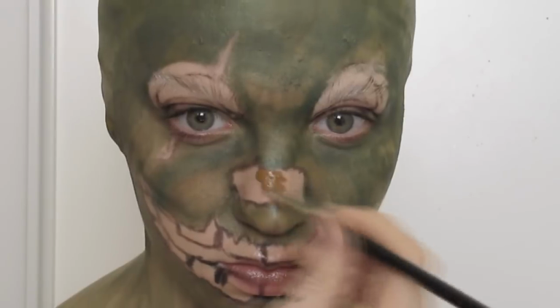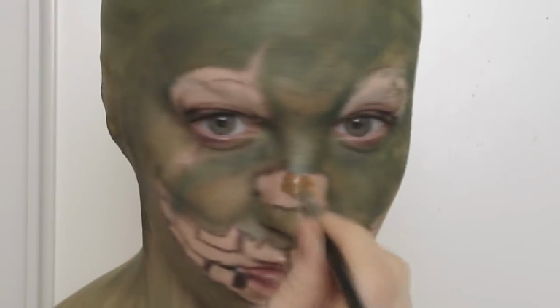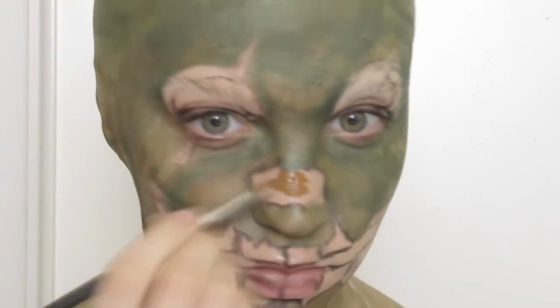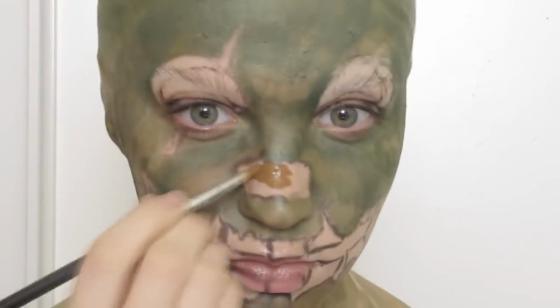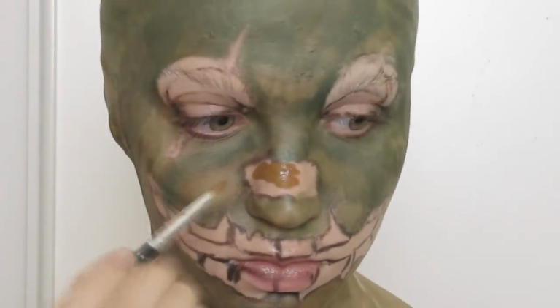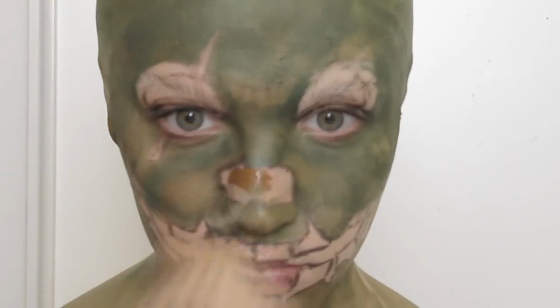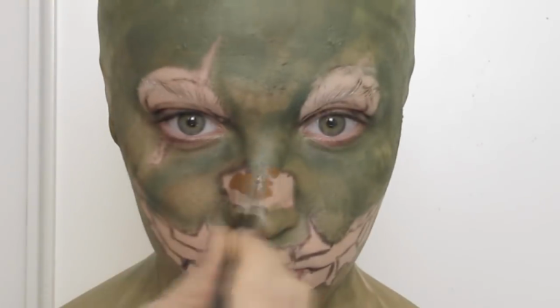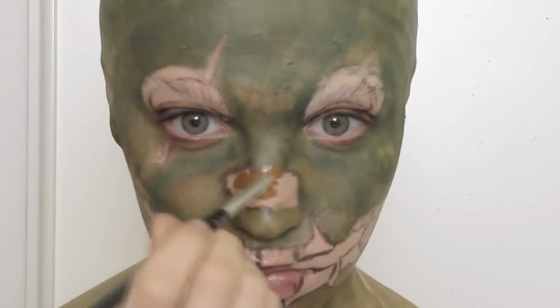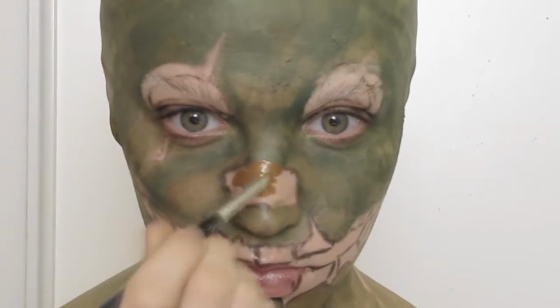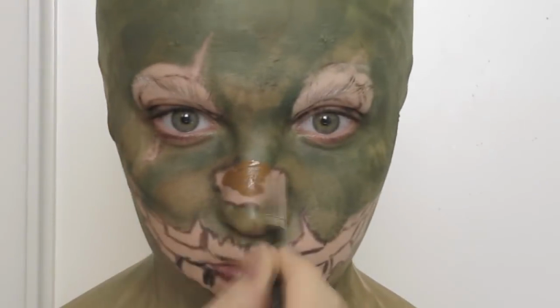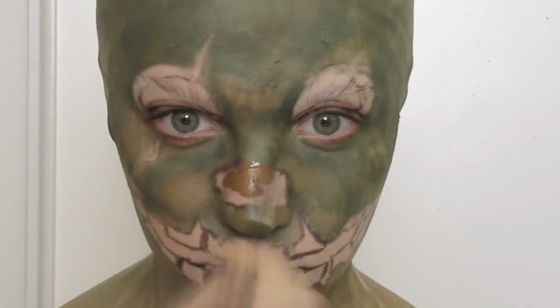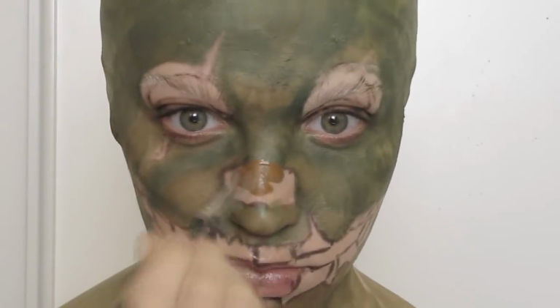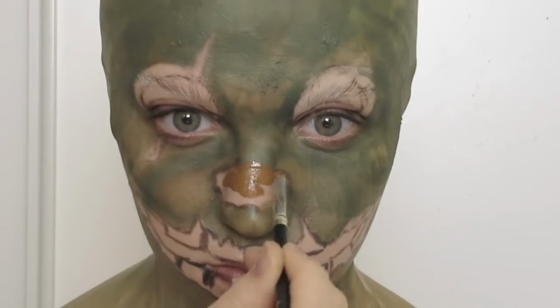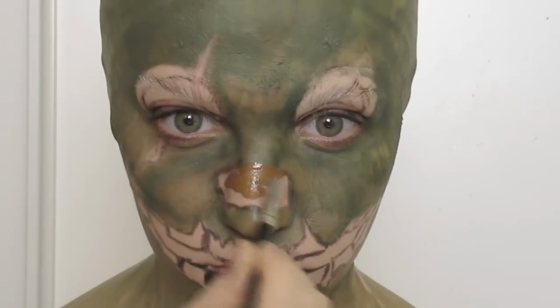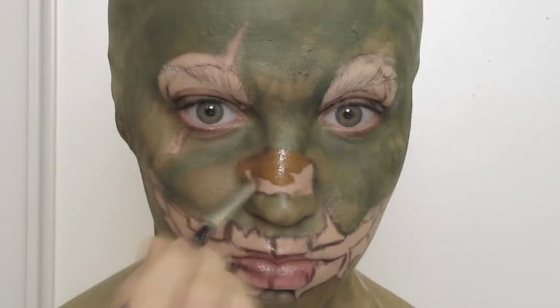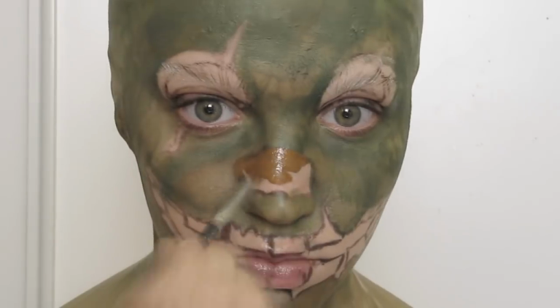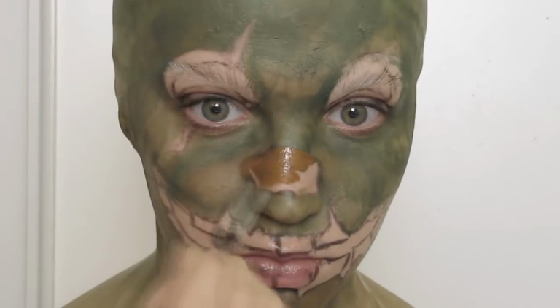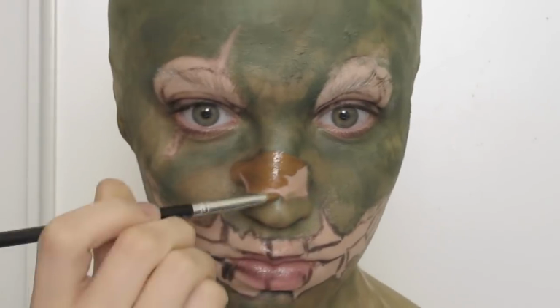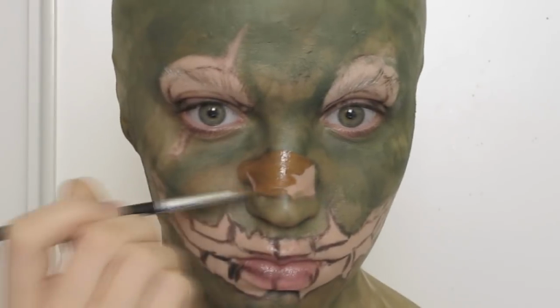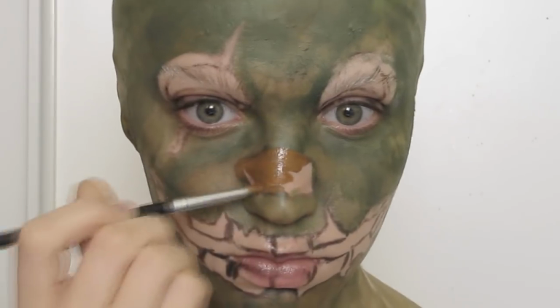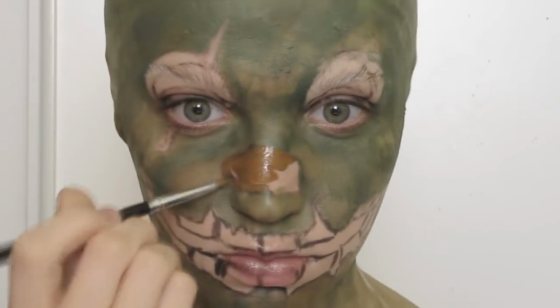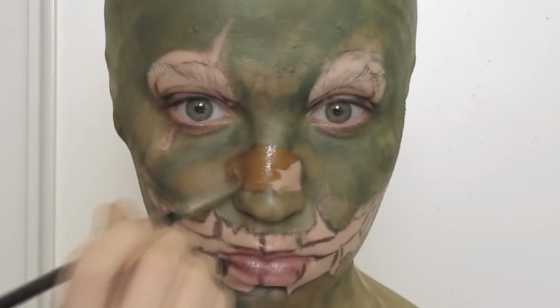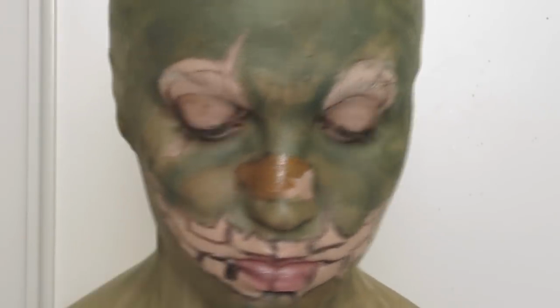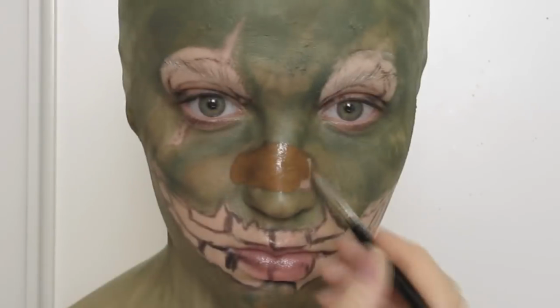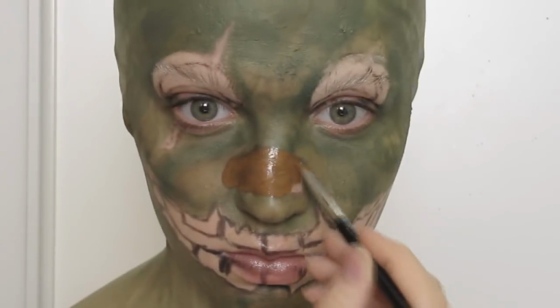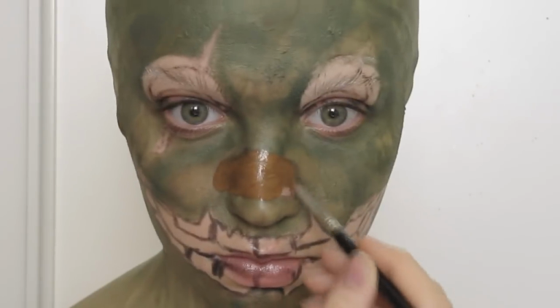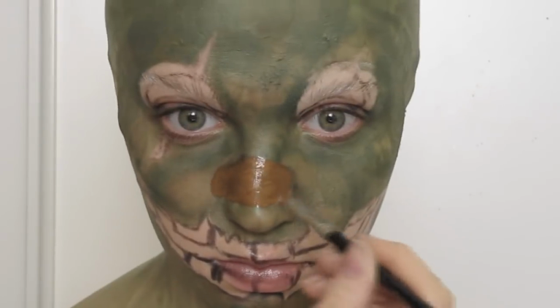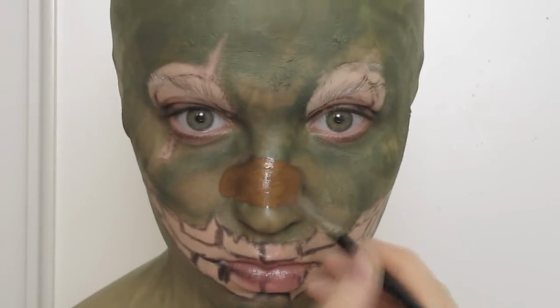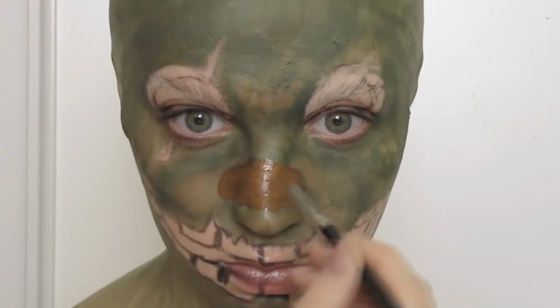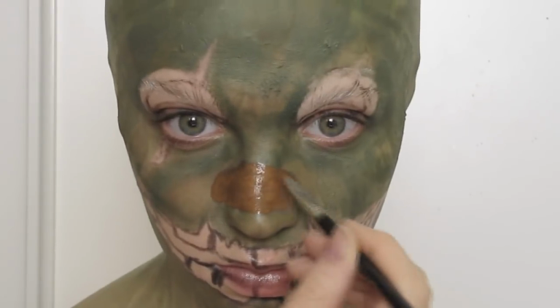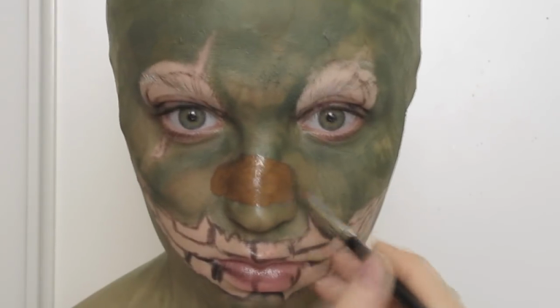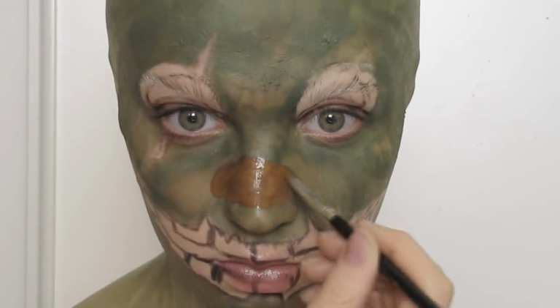I used mainly brown to go over the nose as well as for the outer areas of the eyes to help them look more recessed.